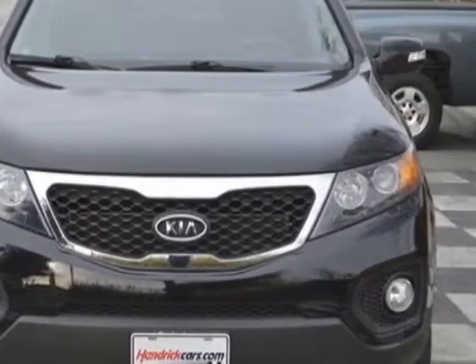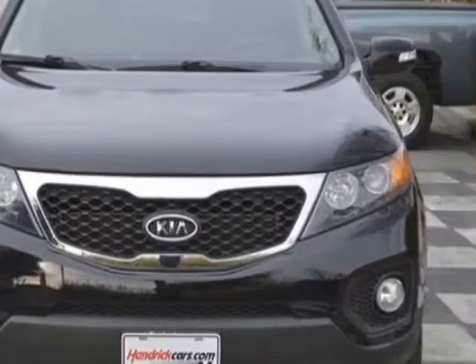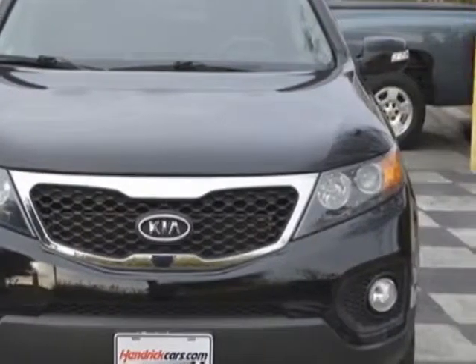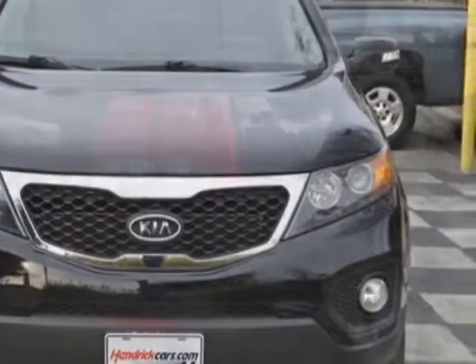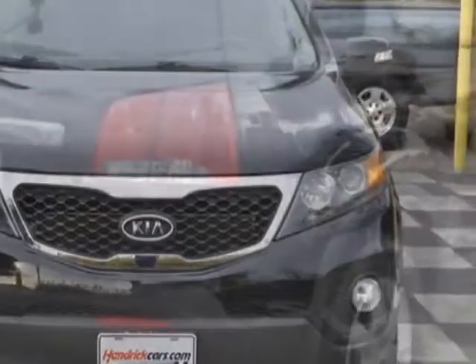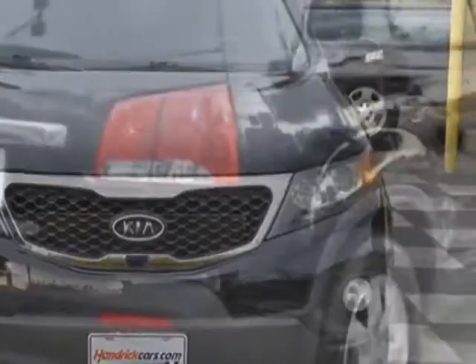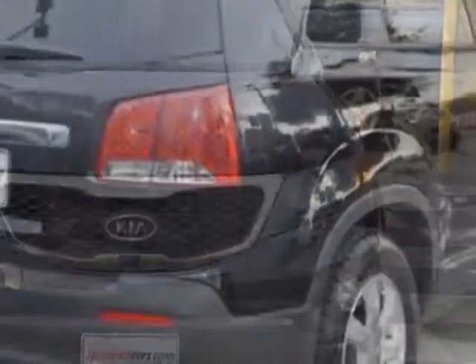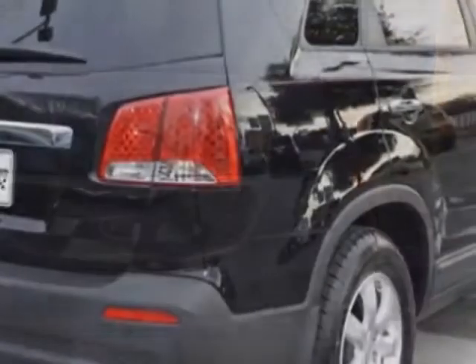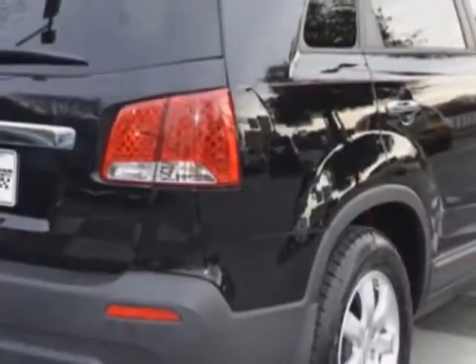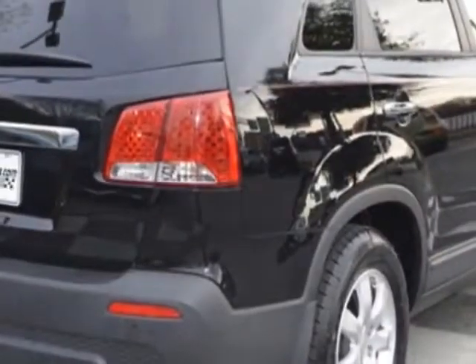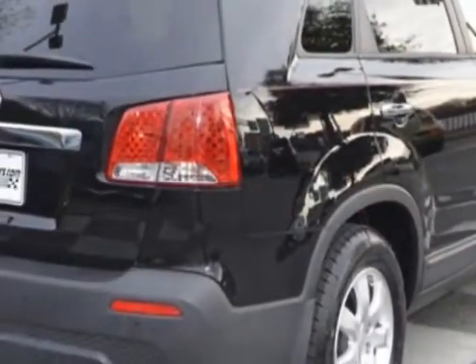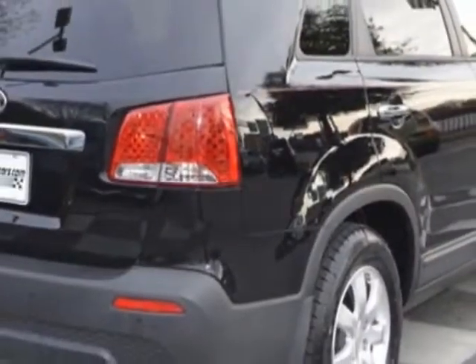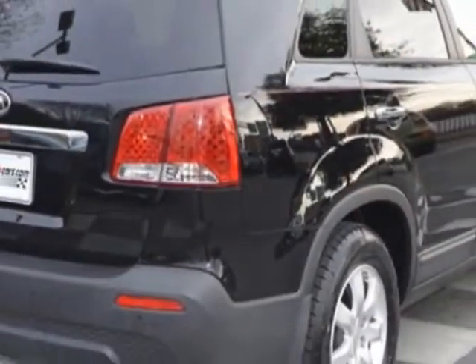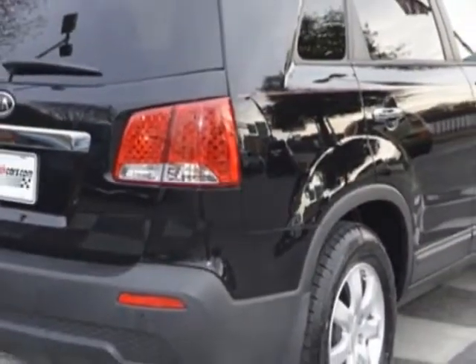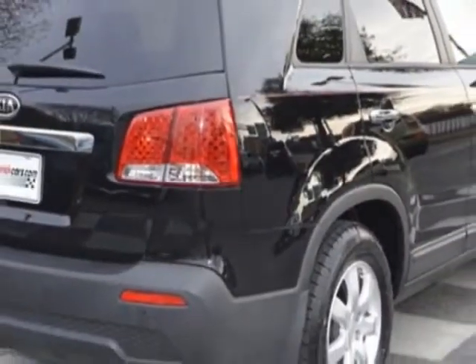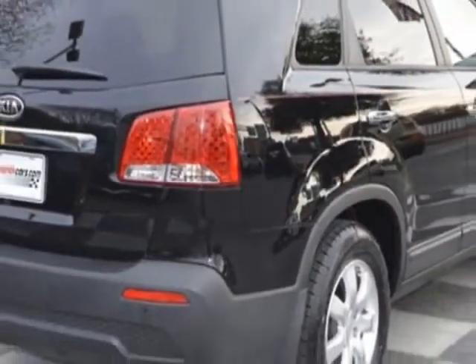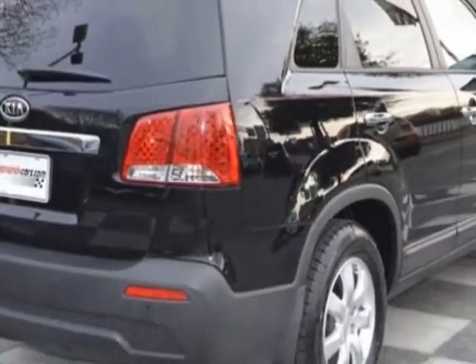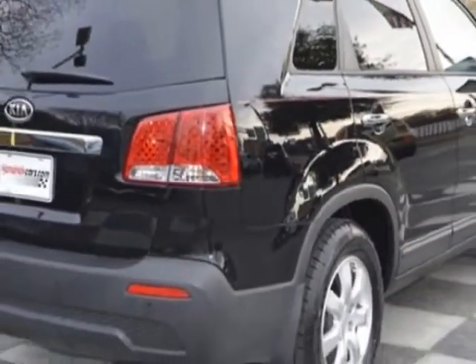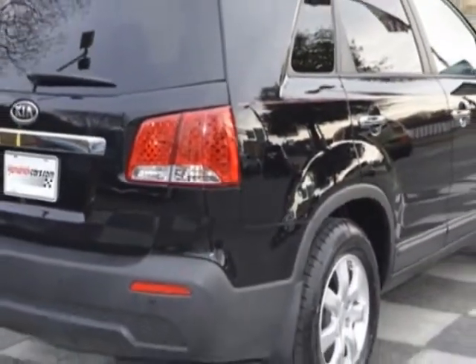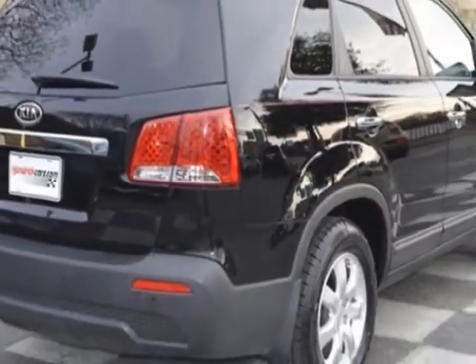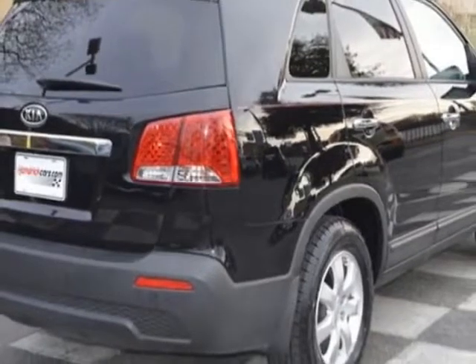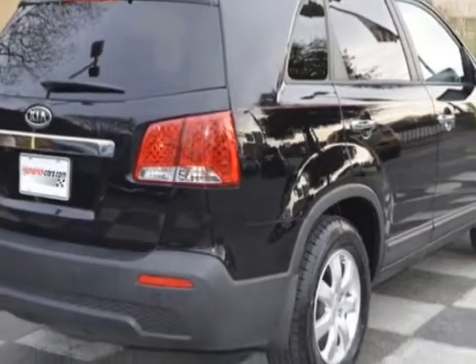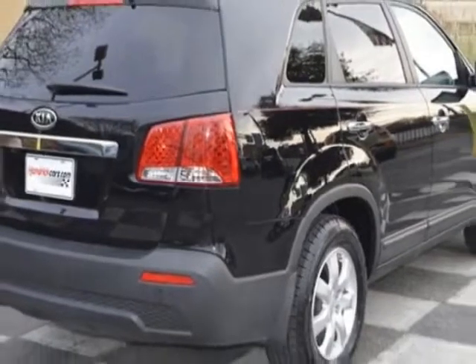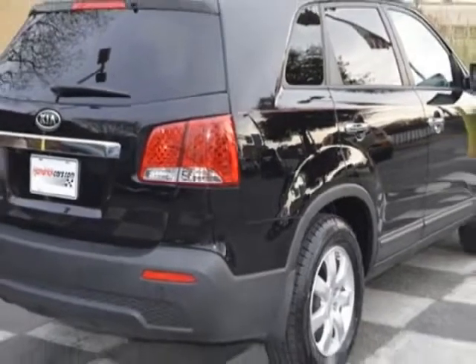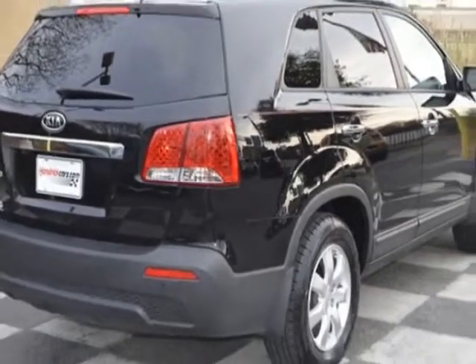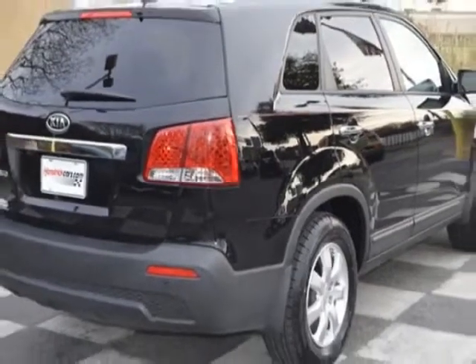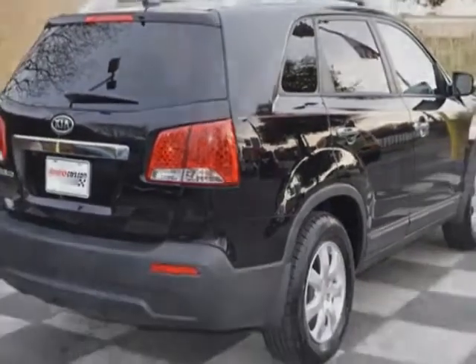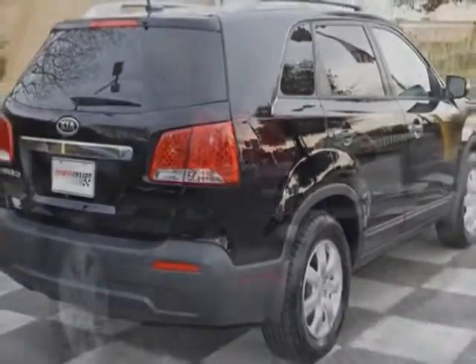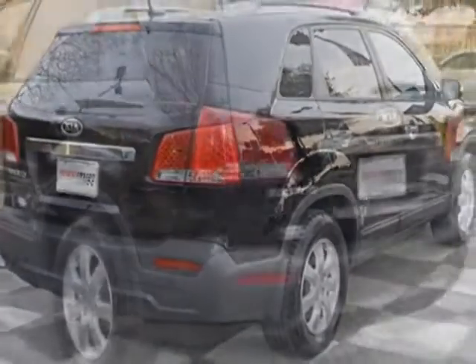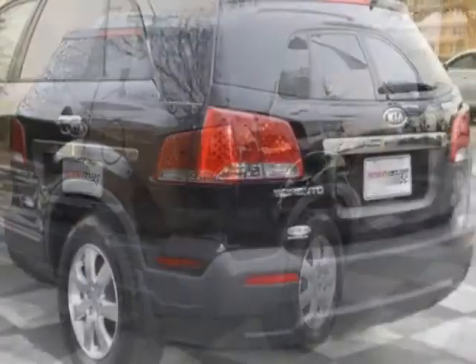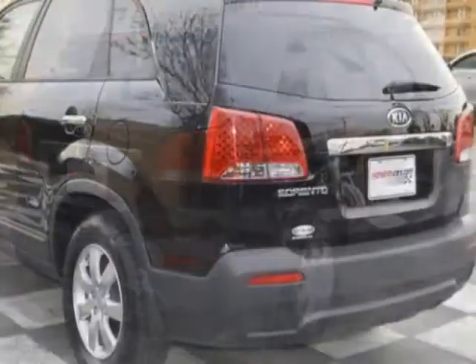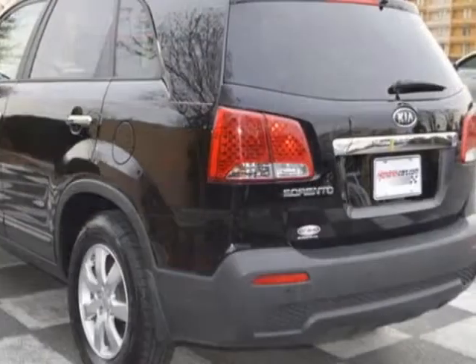This Sorento boasts a 2.4-liter engine and has an automatic transmission.